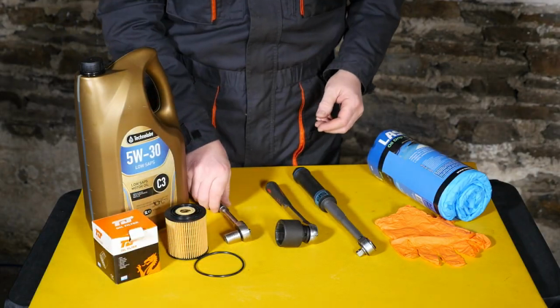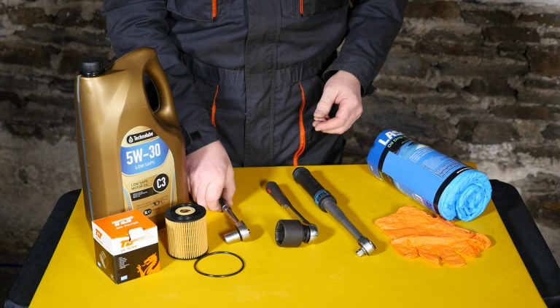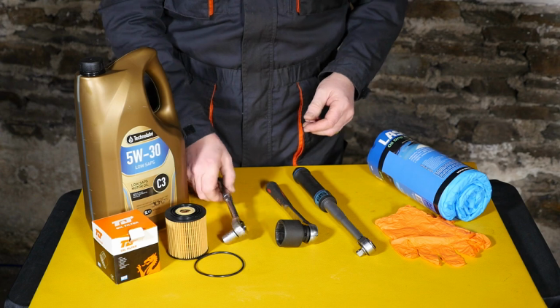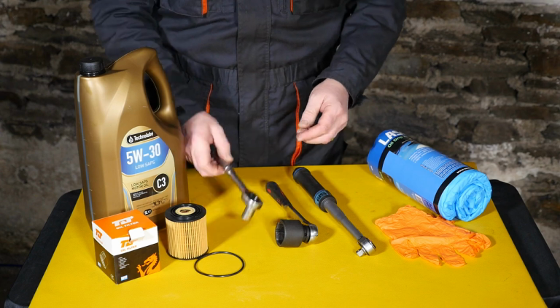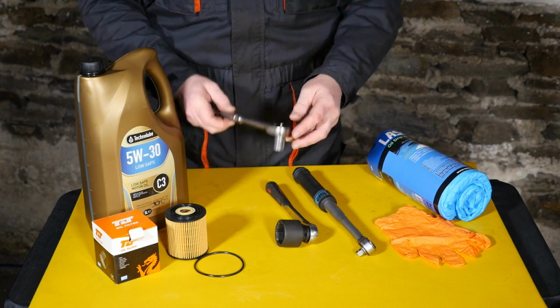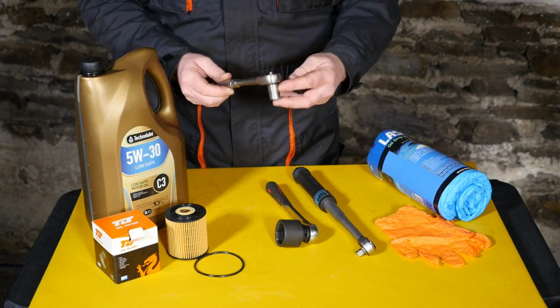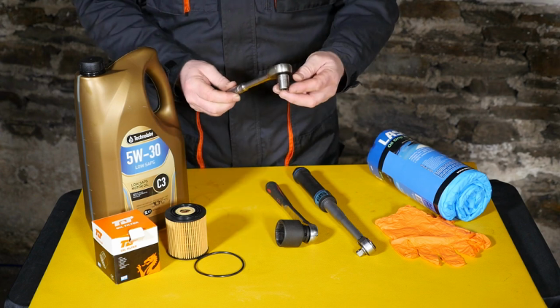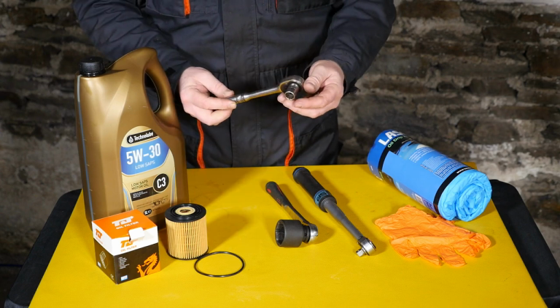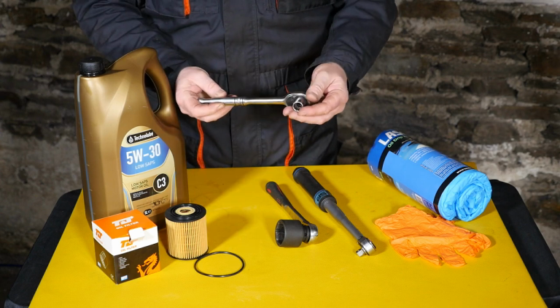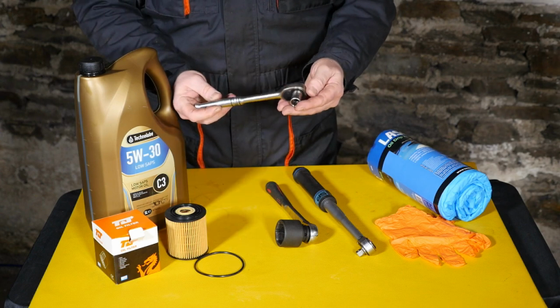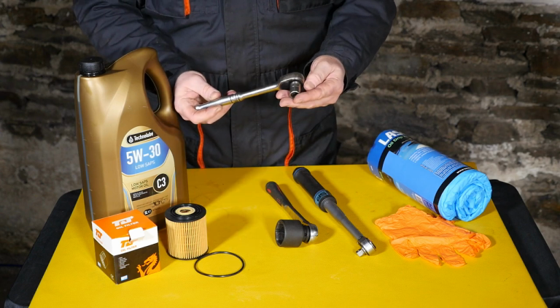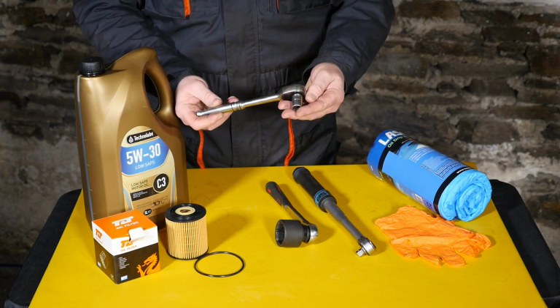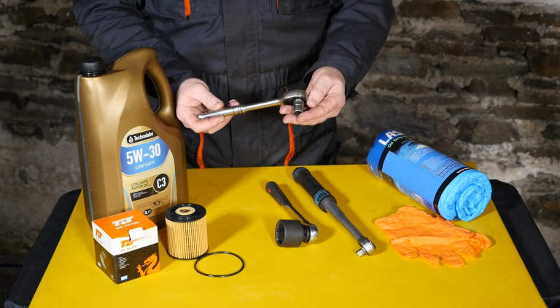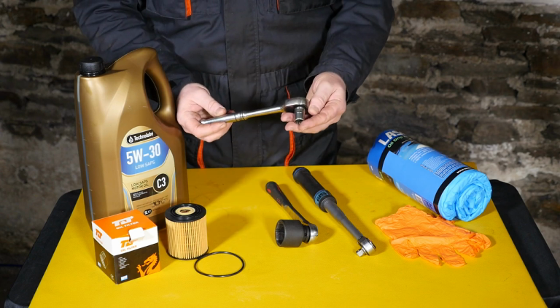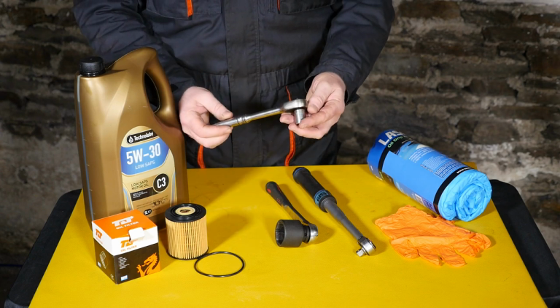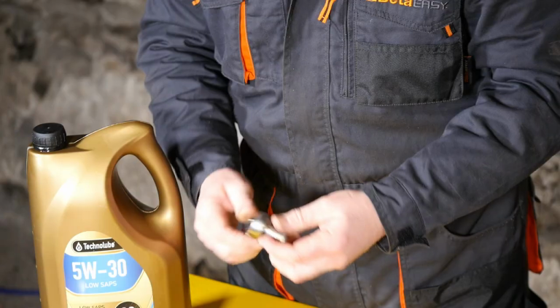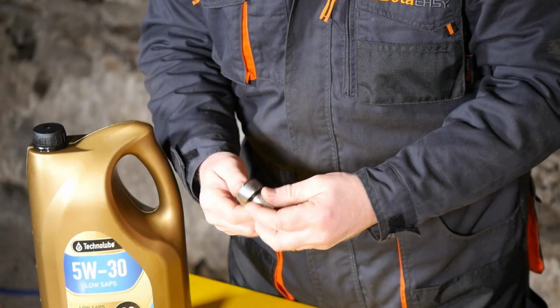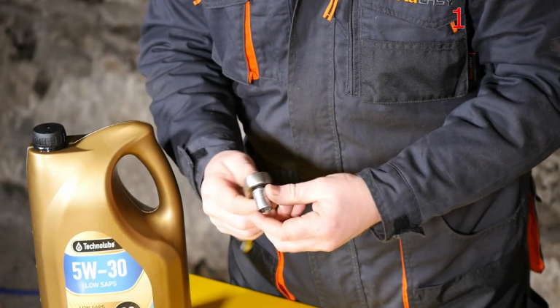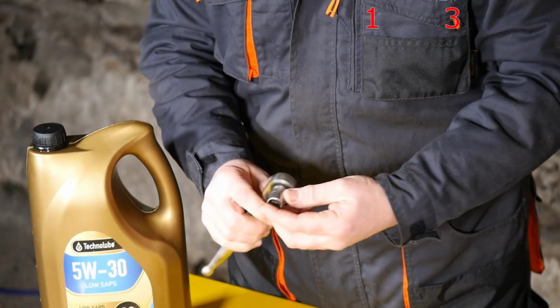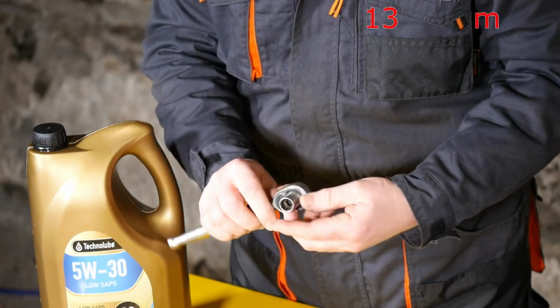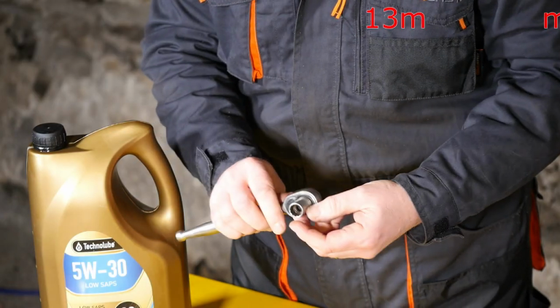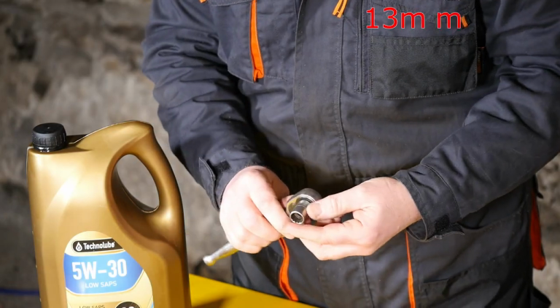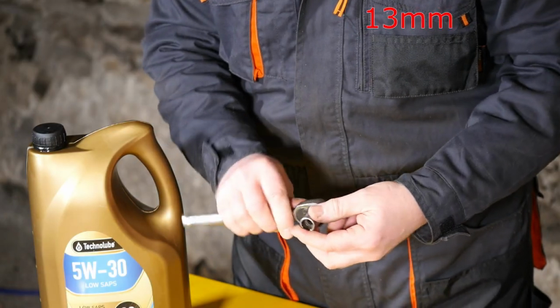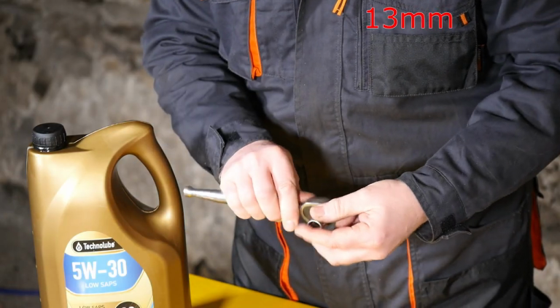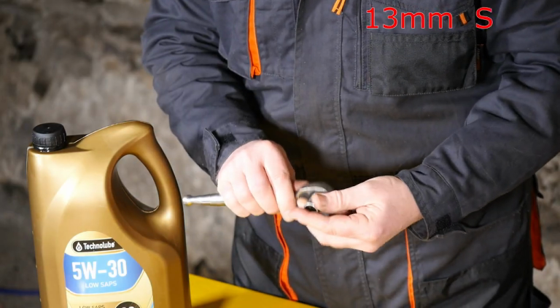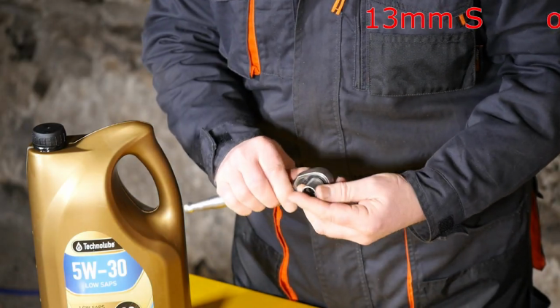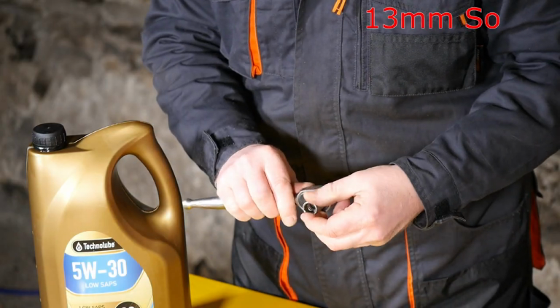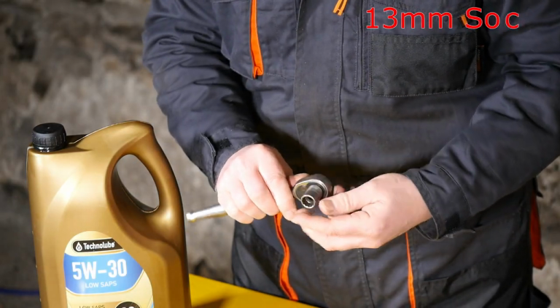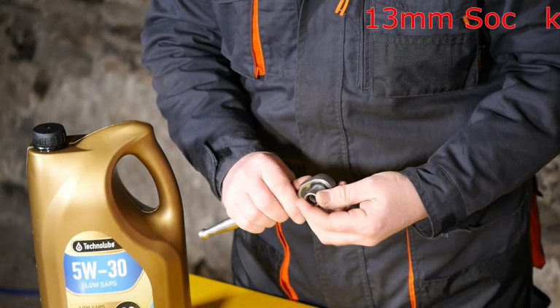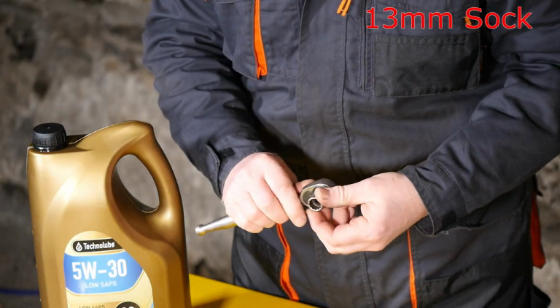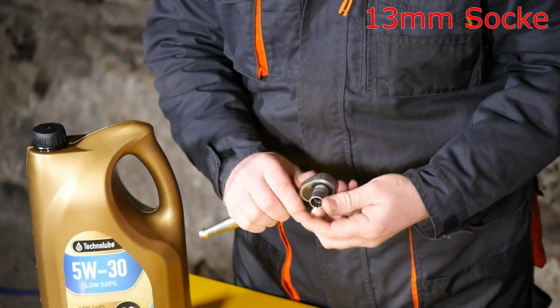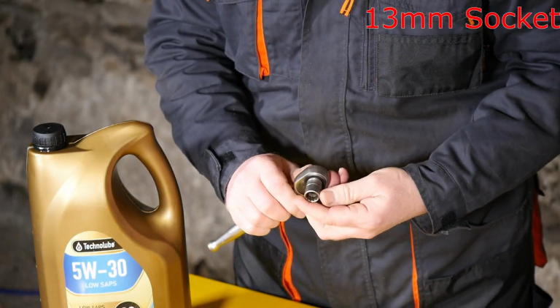We'll also need, for the sump plug, a 13mm socket.